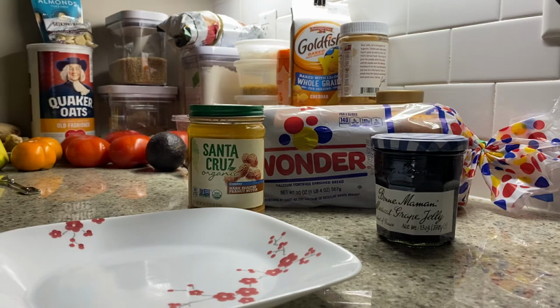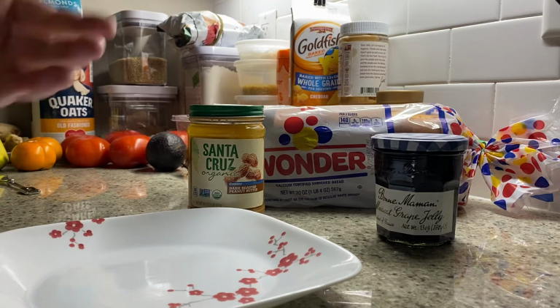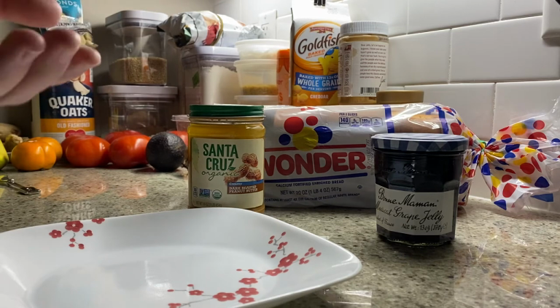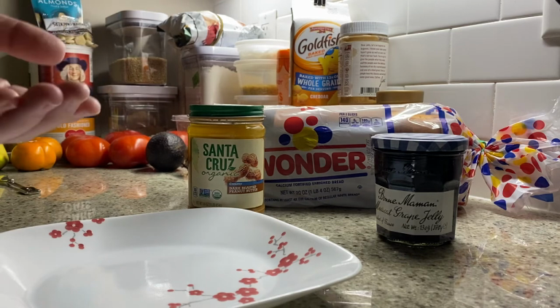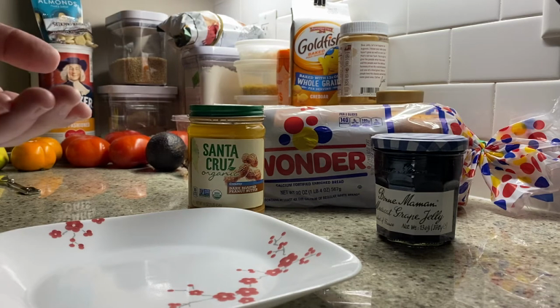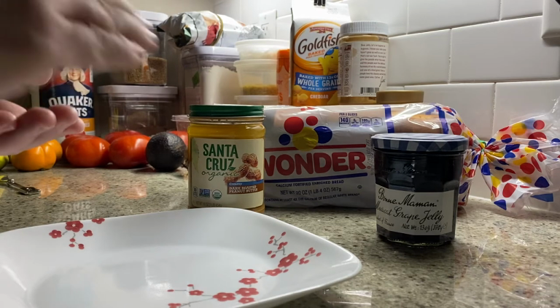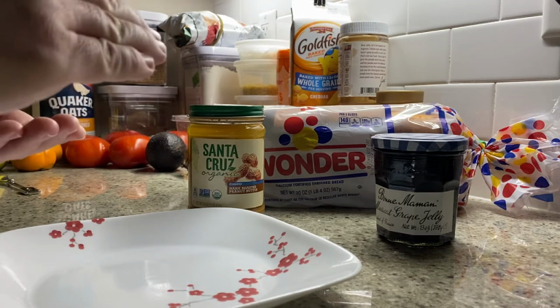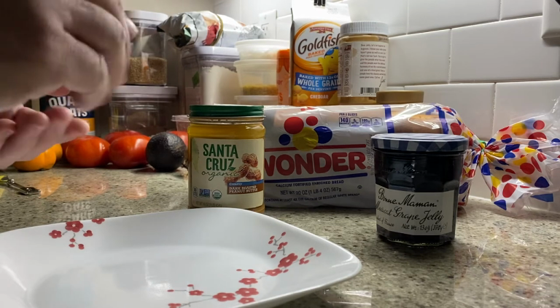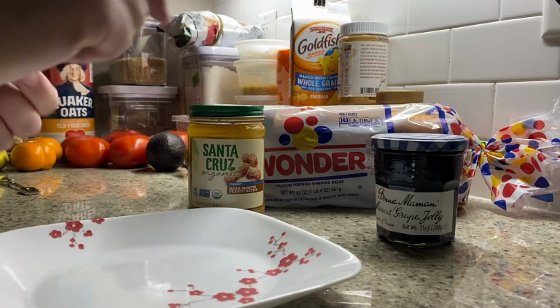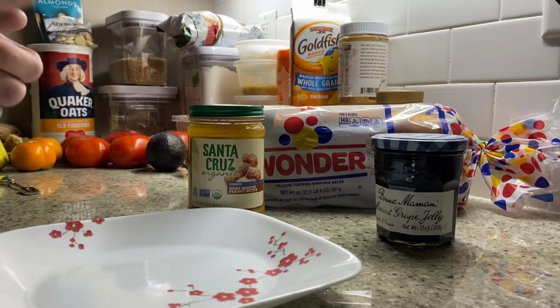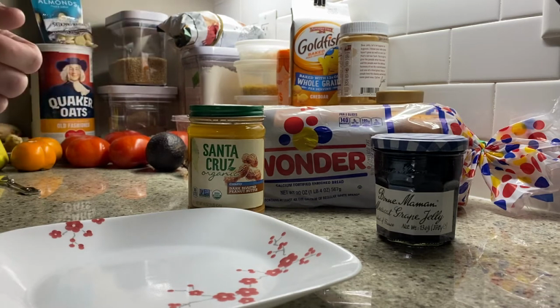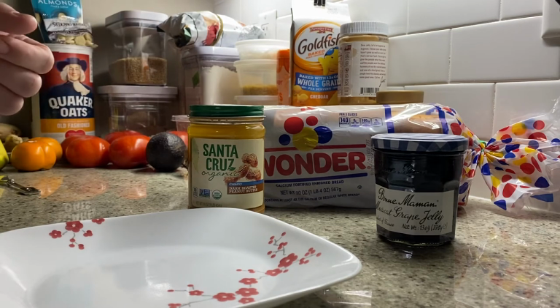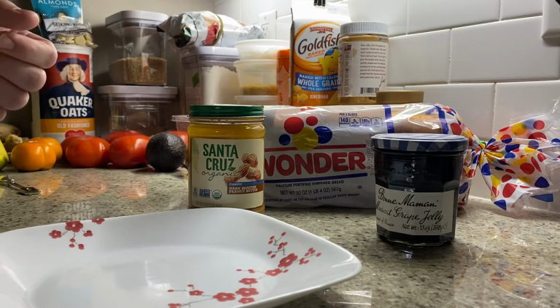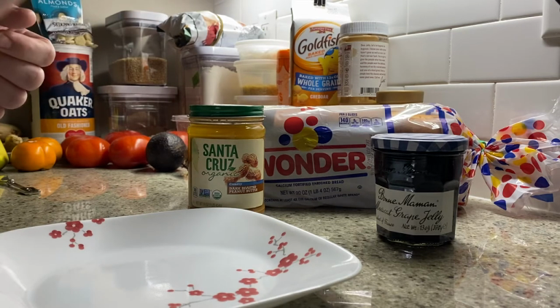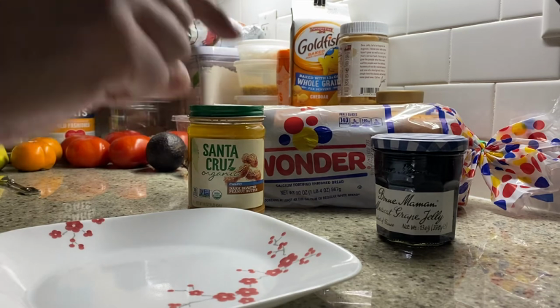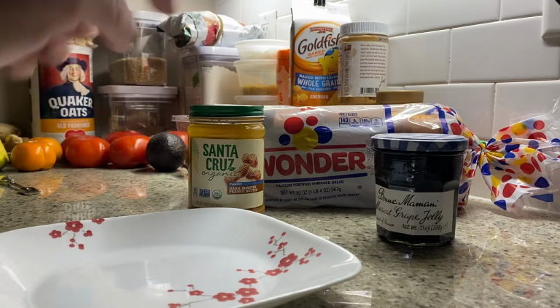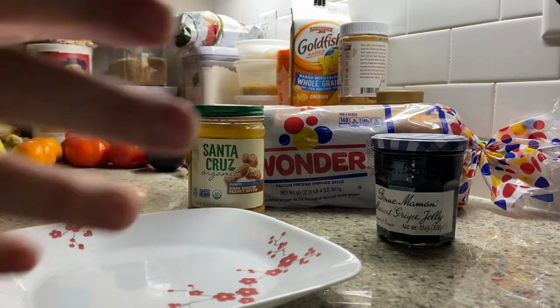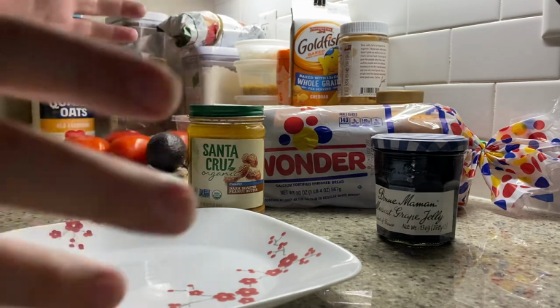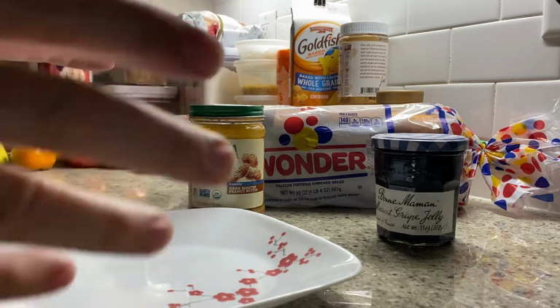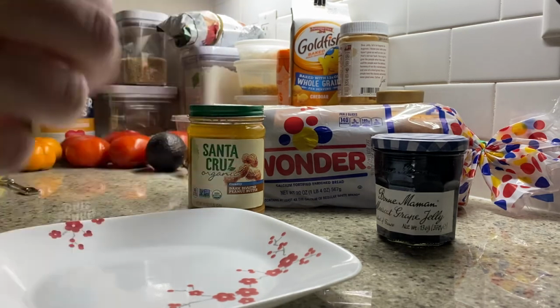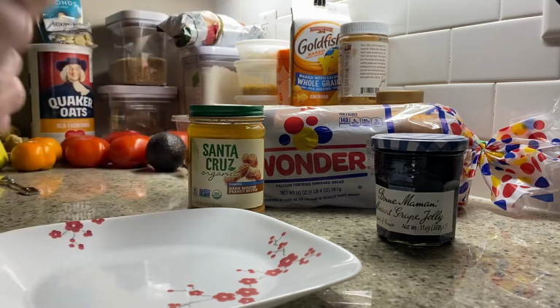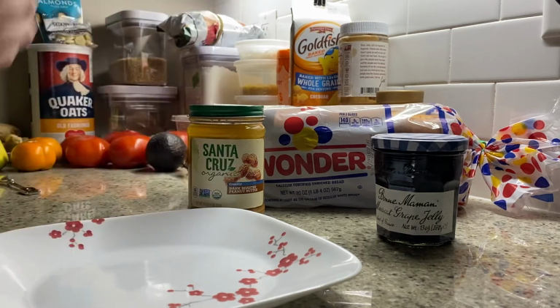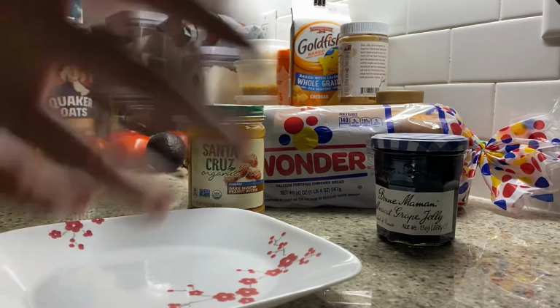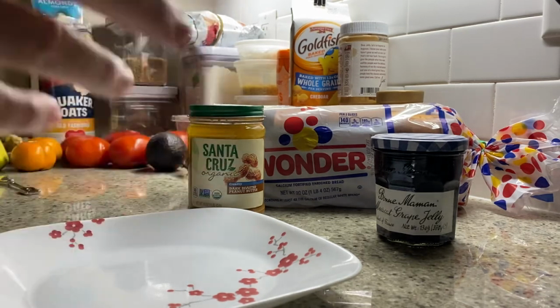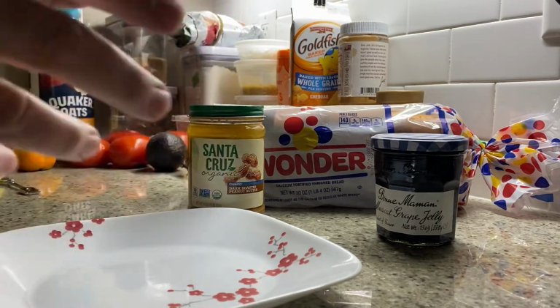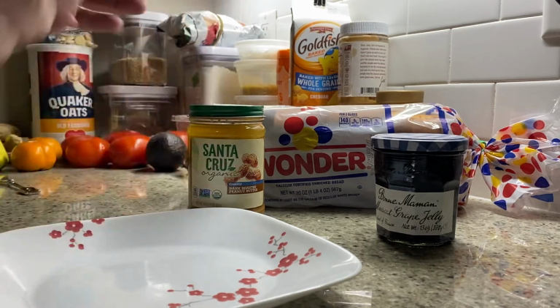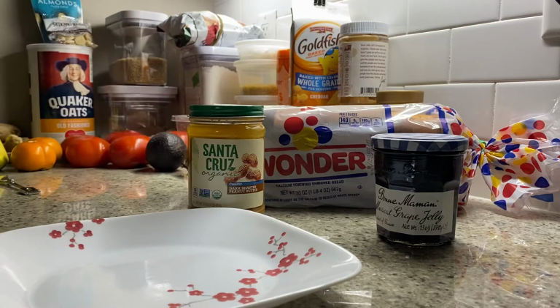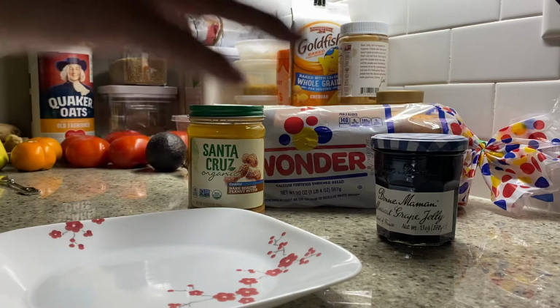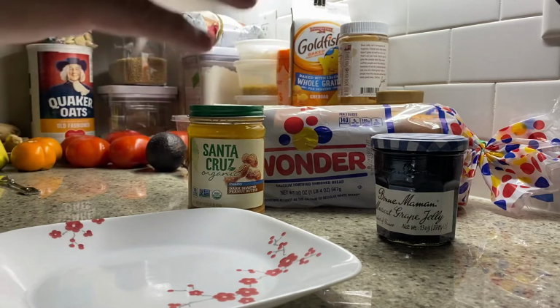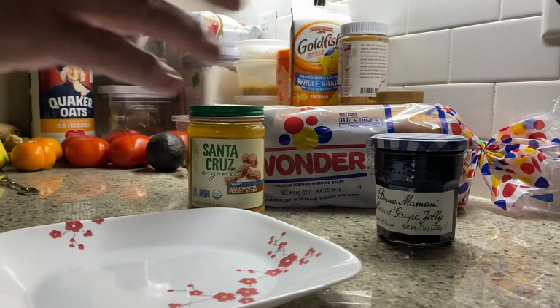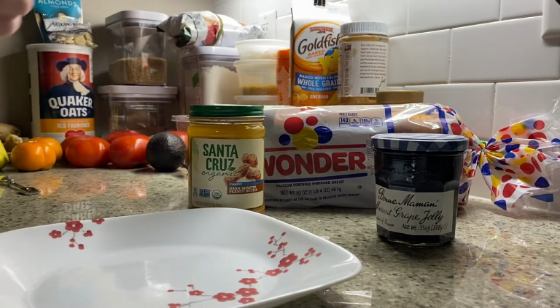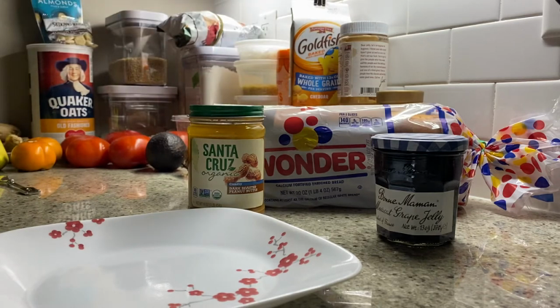So we're going for creamy peanut butter and a great jelly. You can certainly do other jams later, but stick to the classics here.